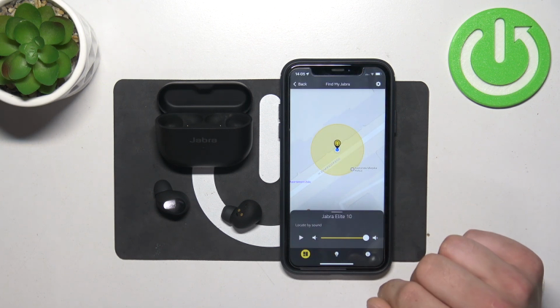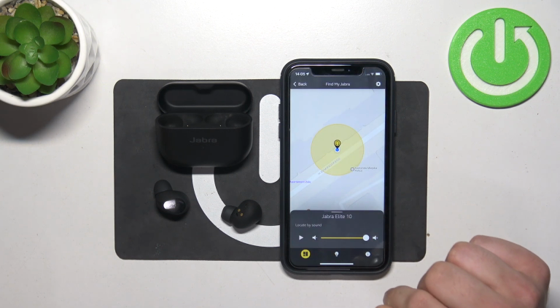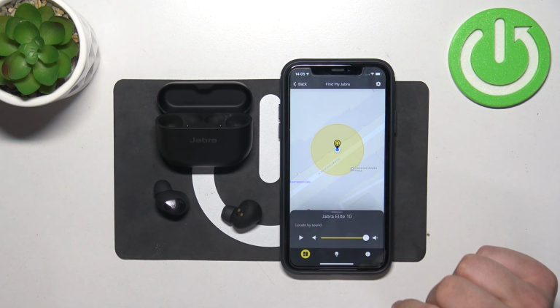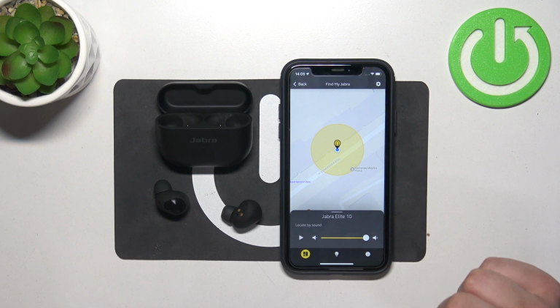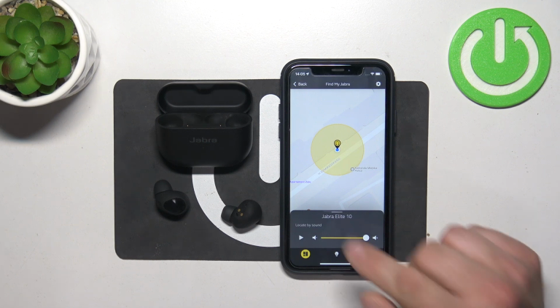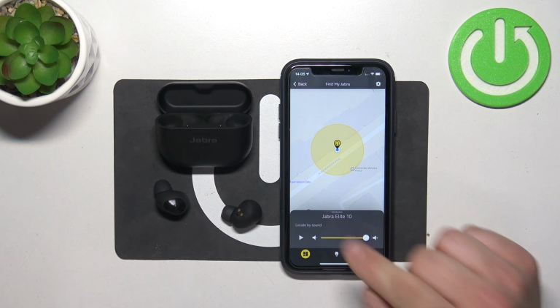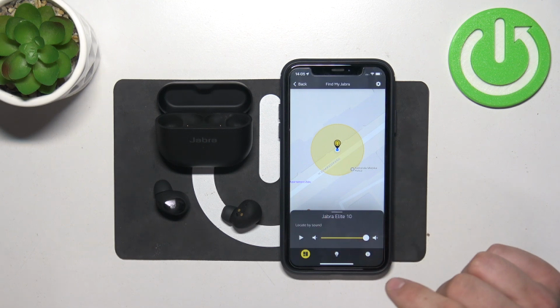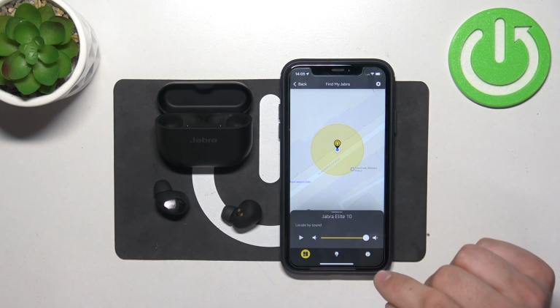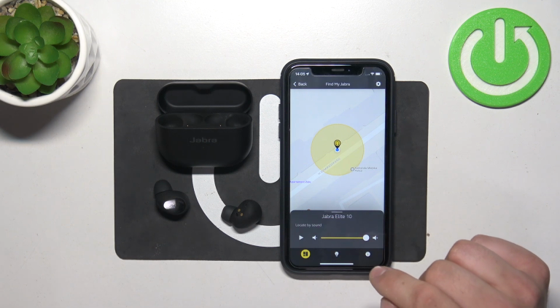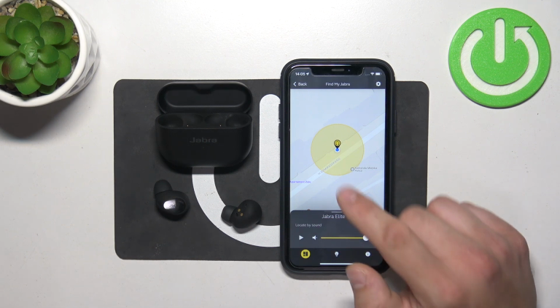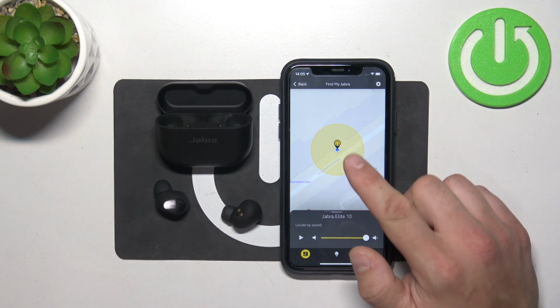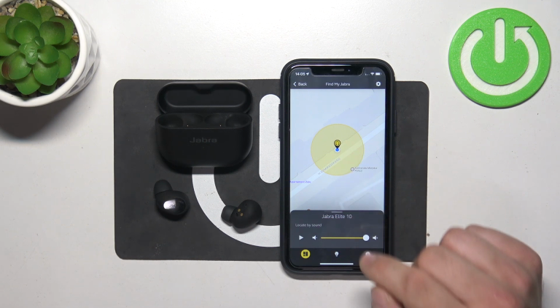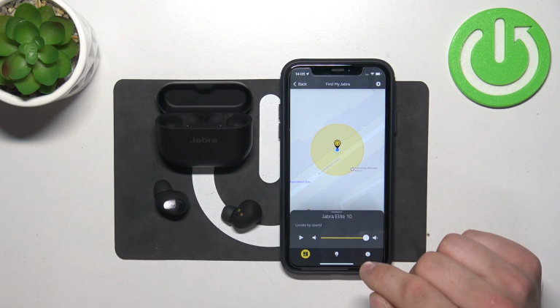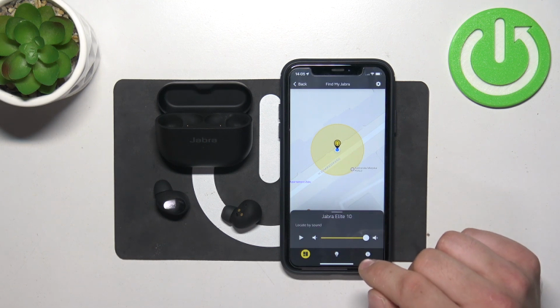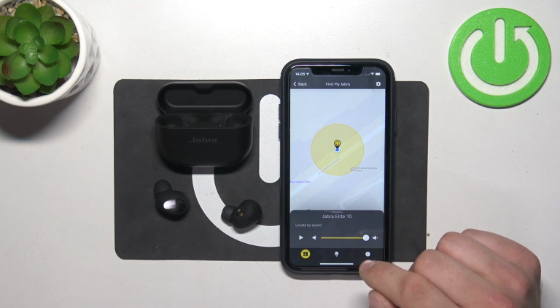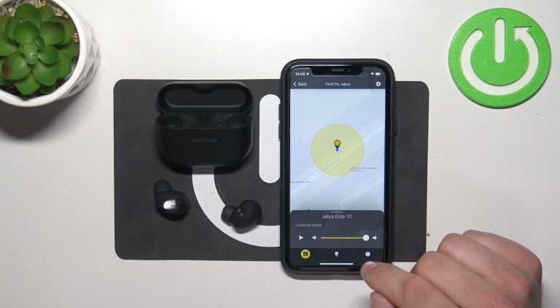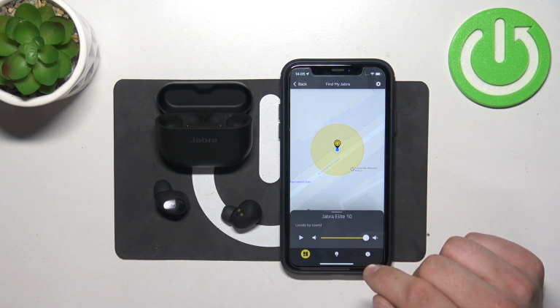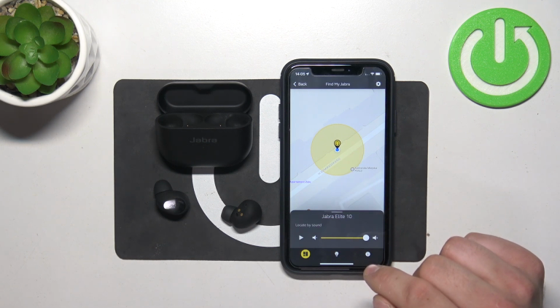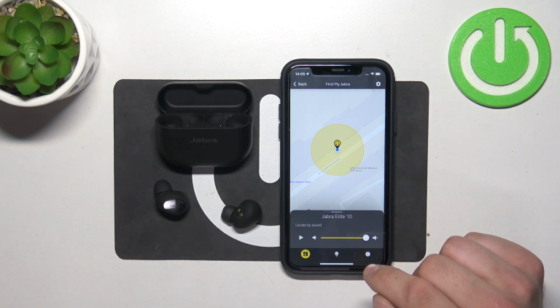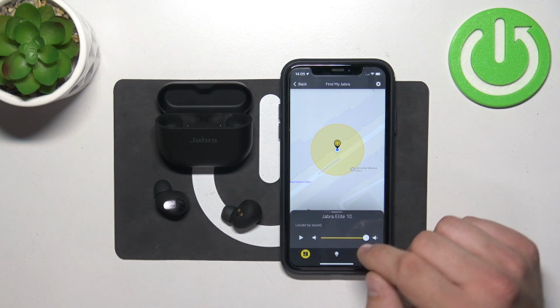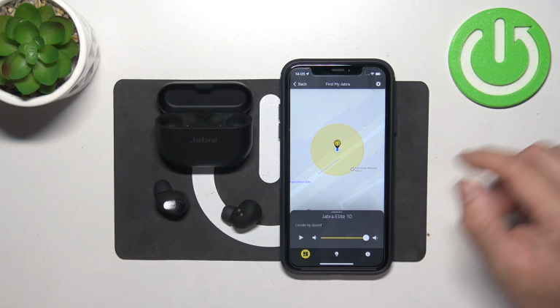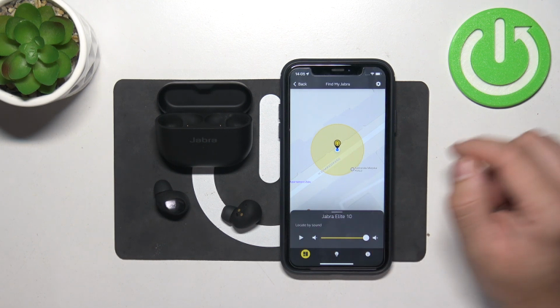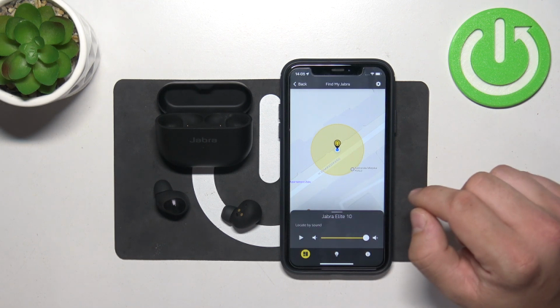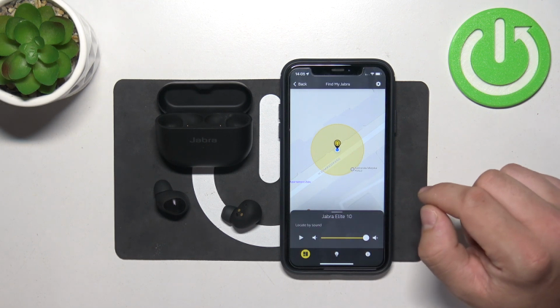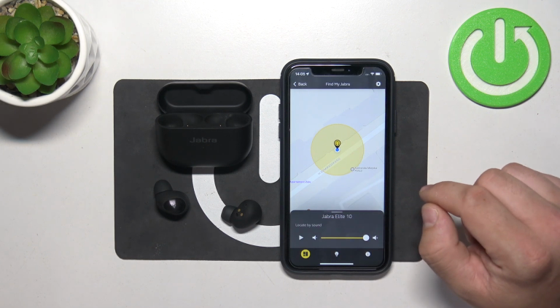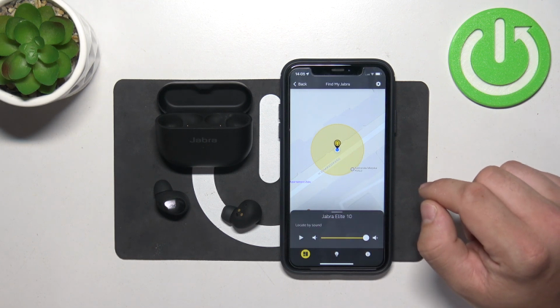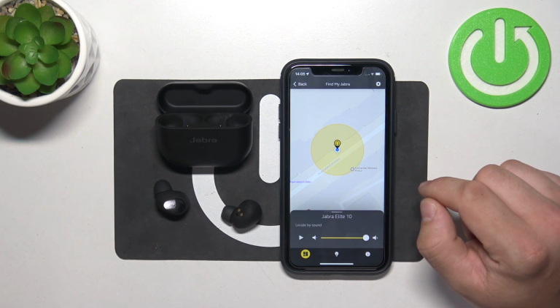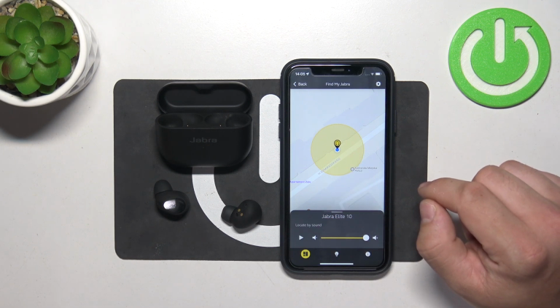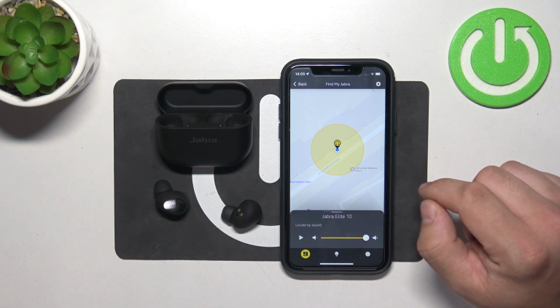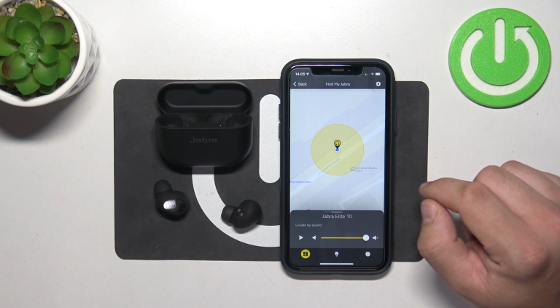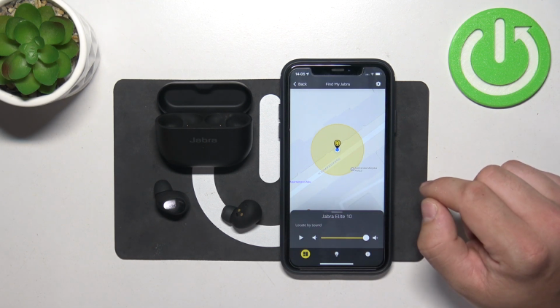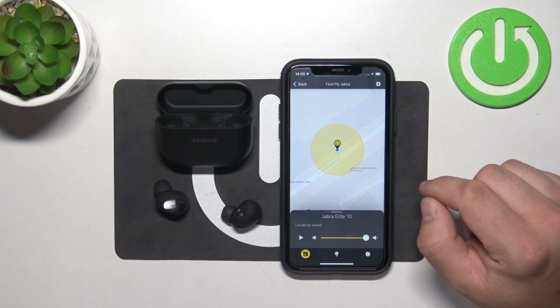Make sure not to wear your earbuds using this function, because this might harm your hearing.